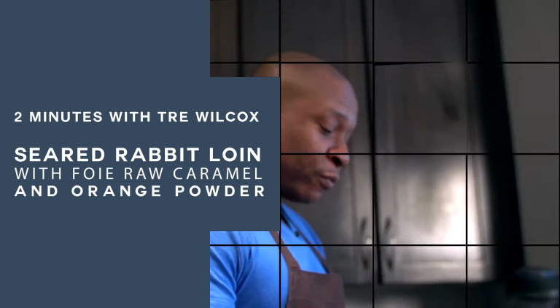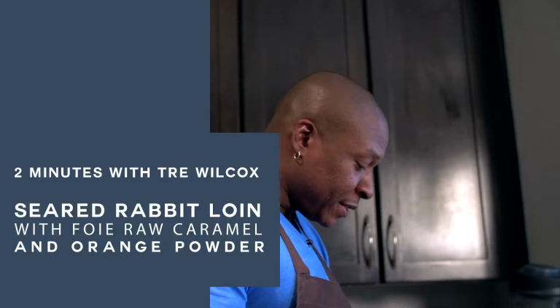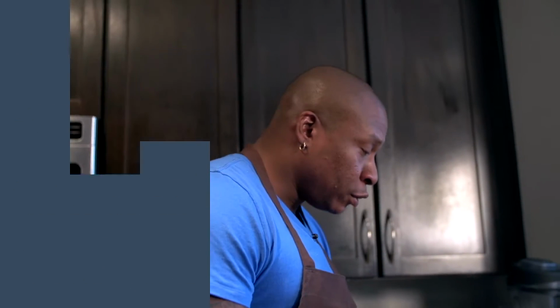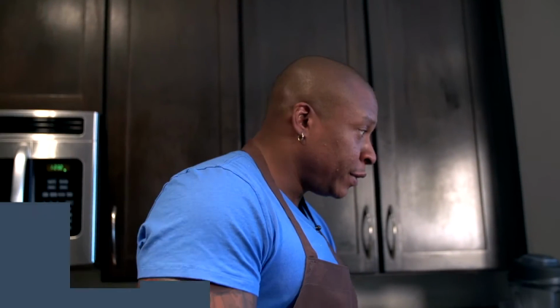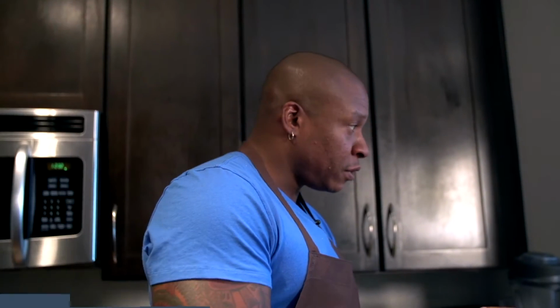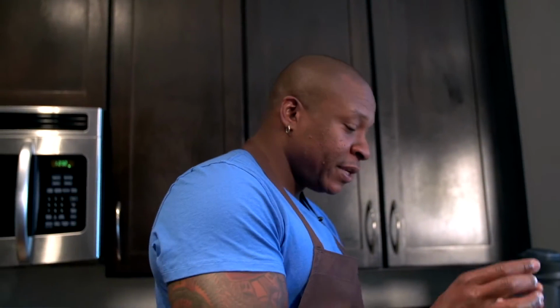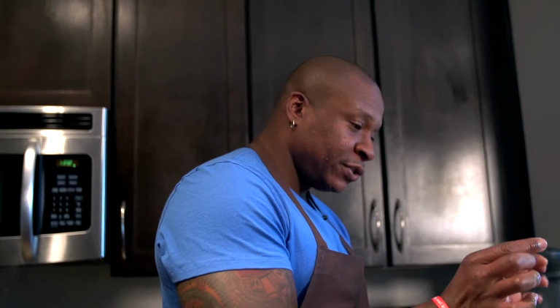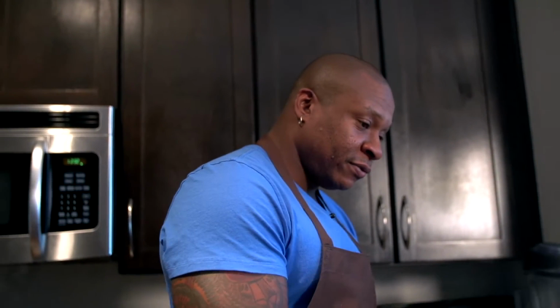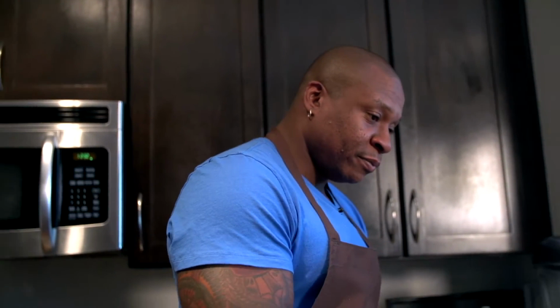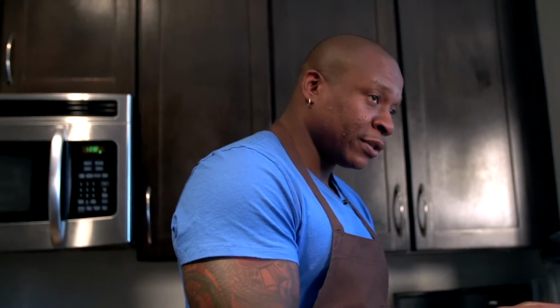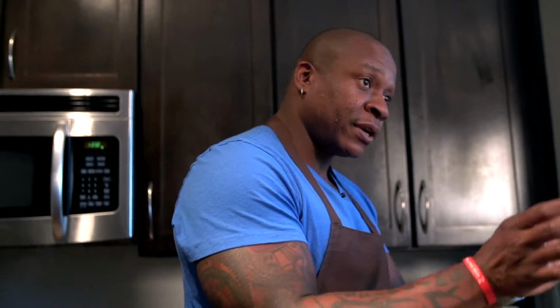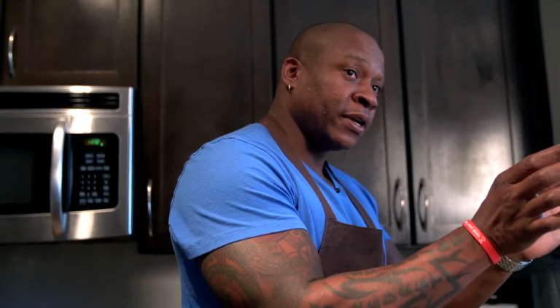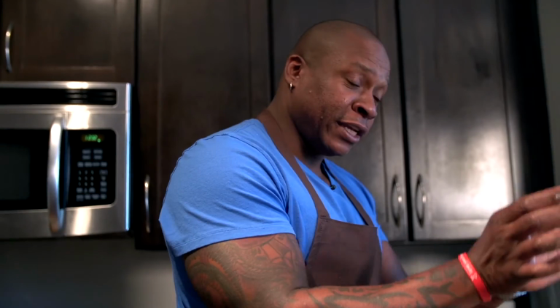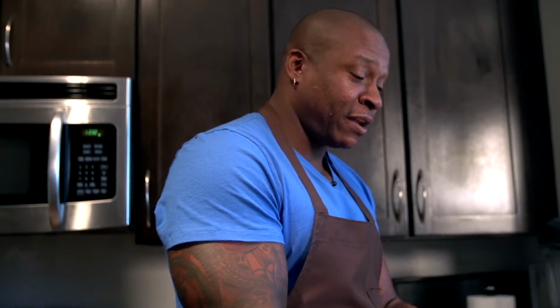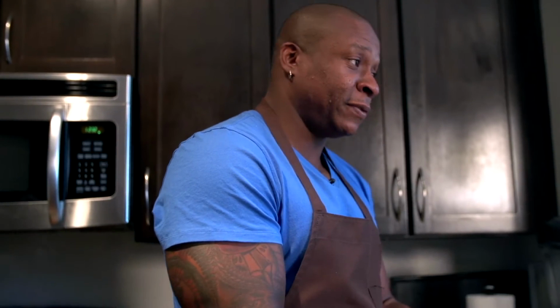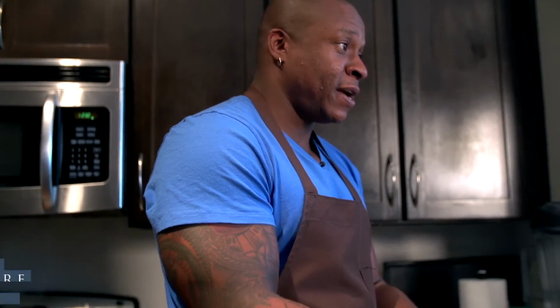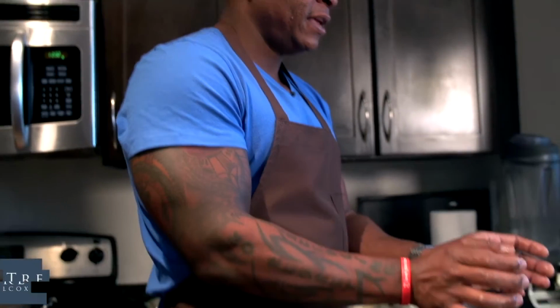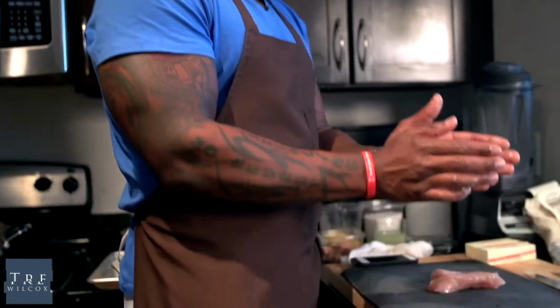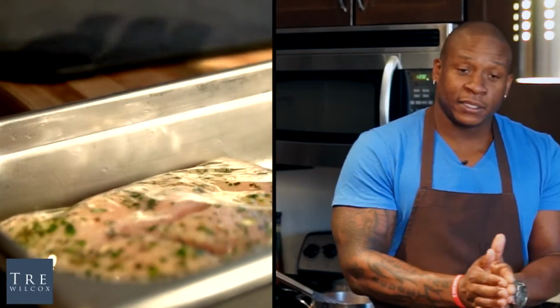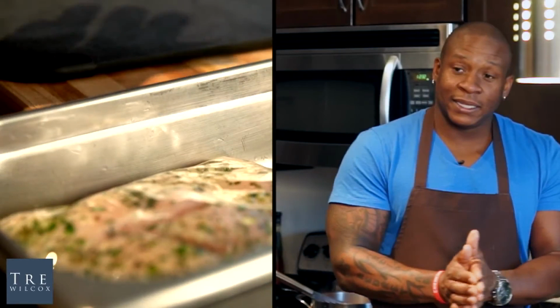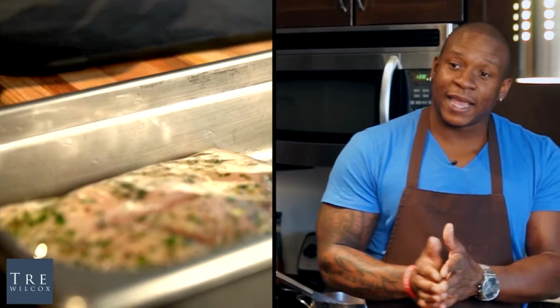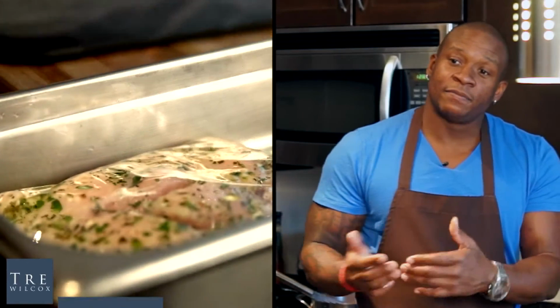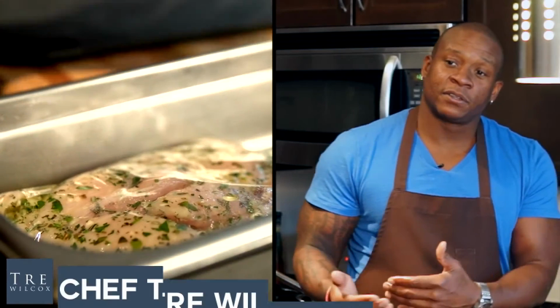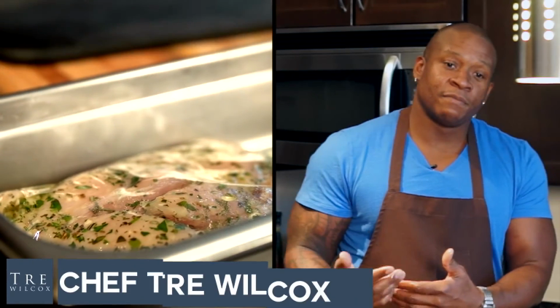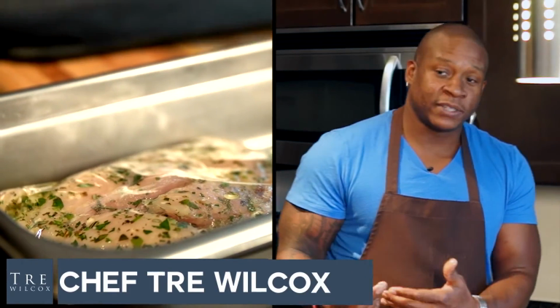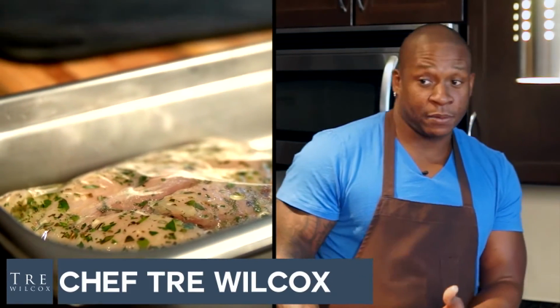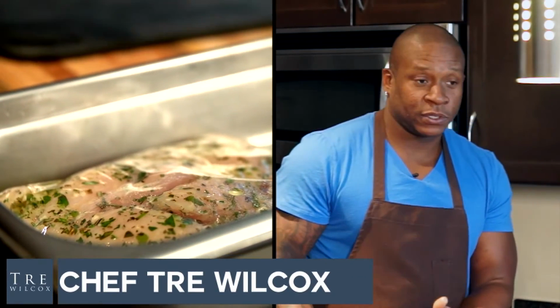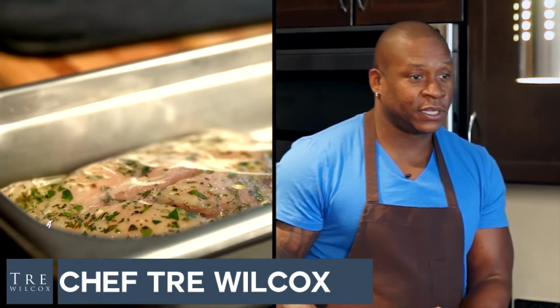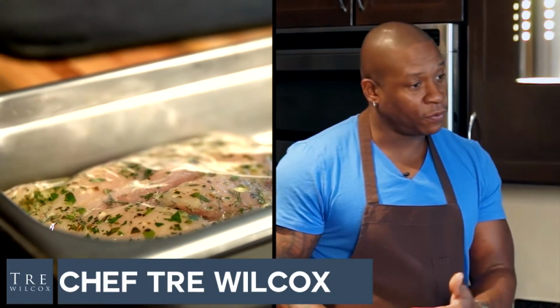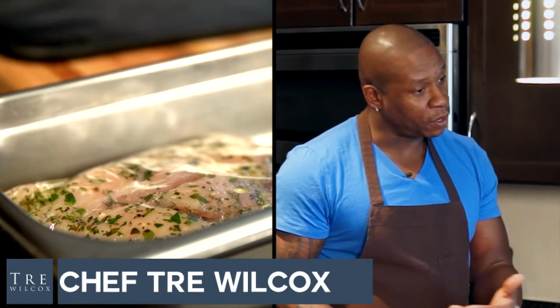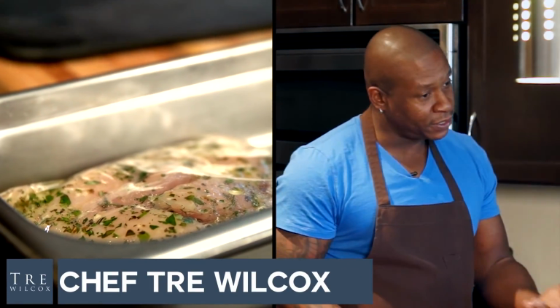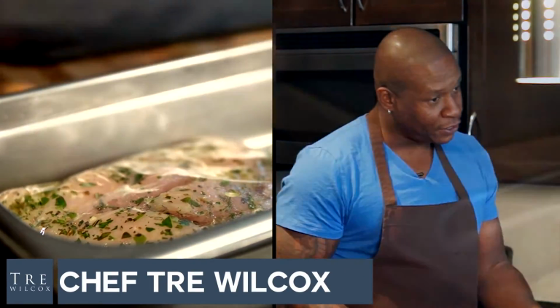Rabbit tenderloin — those are always the two muscles that run on each side of its spine. It's the least active muscle of most animals, and therefore, it's always tender.